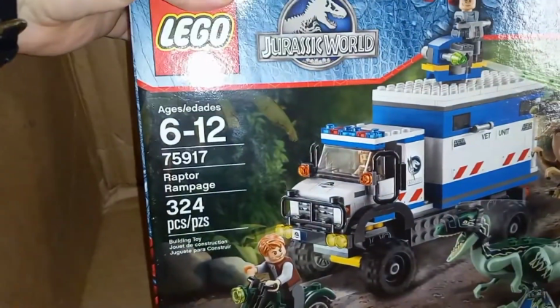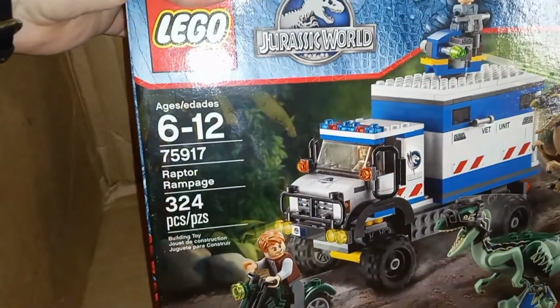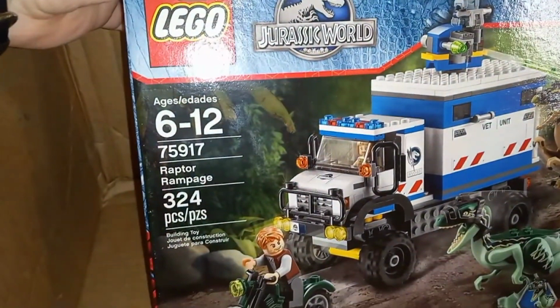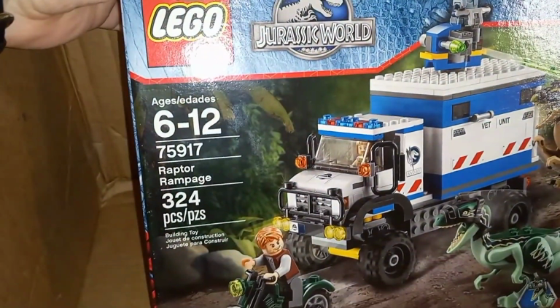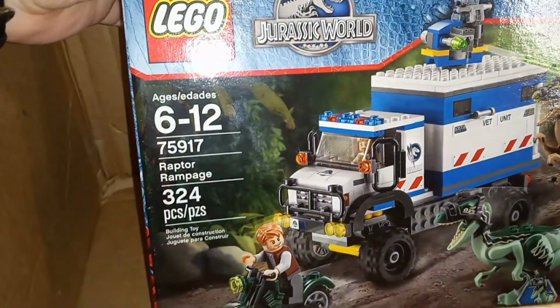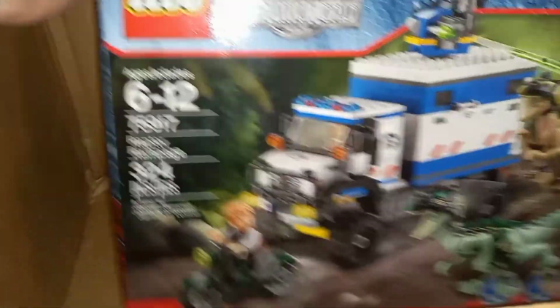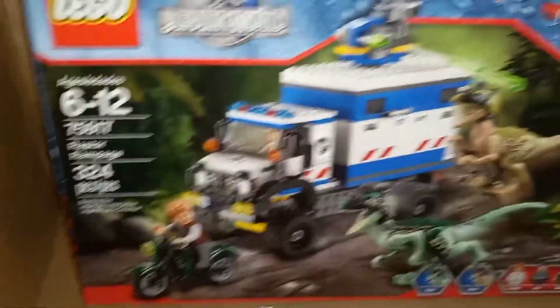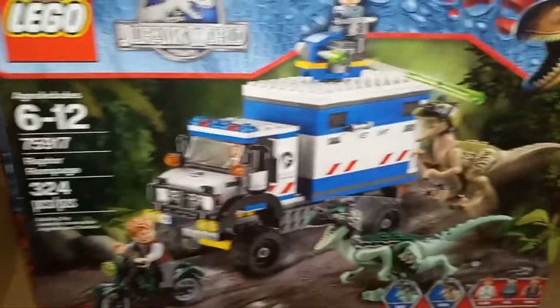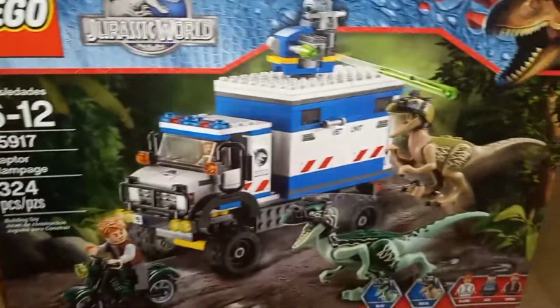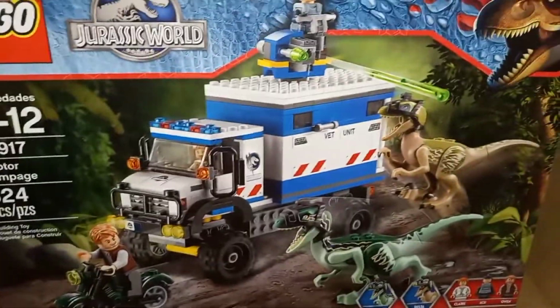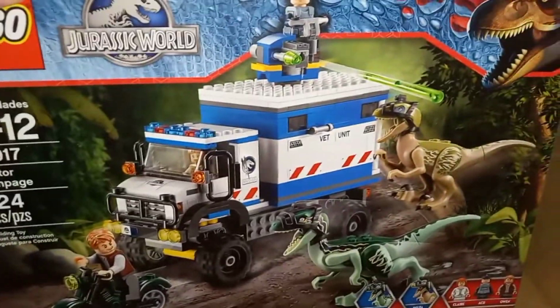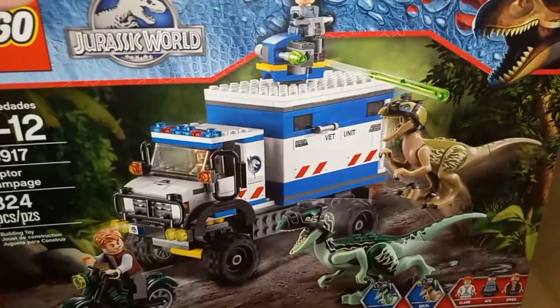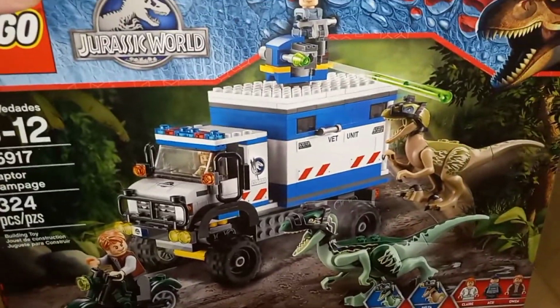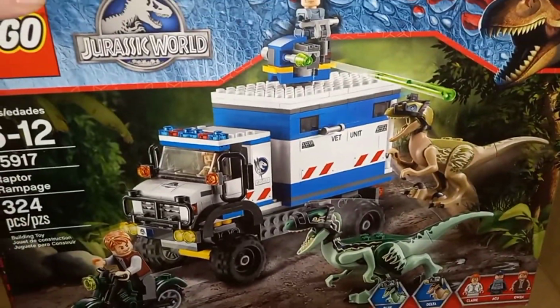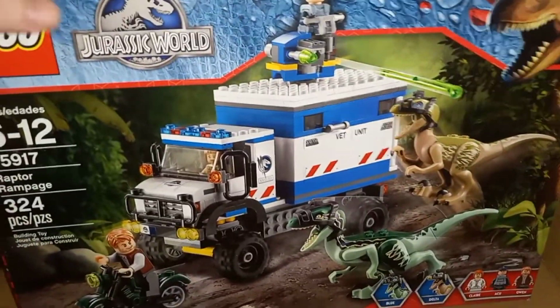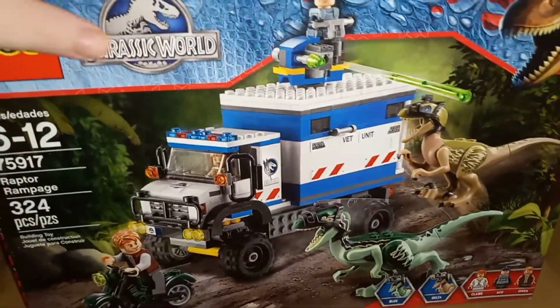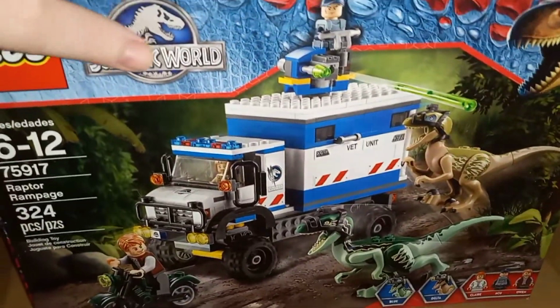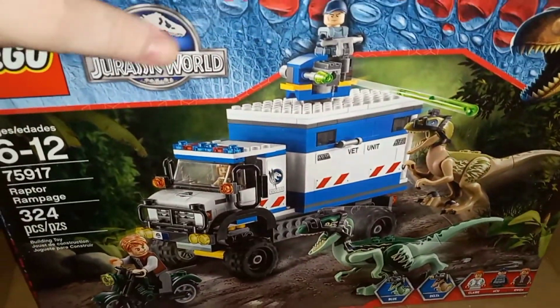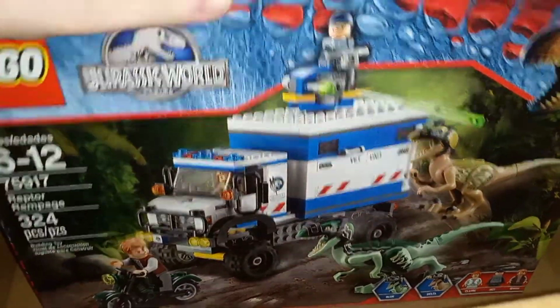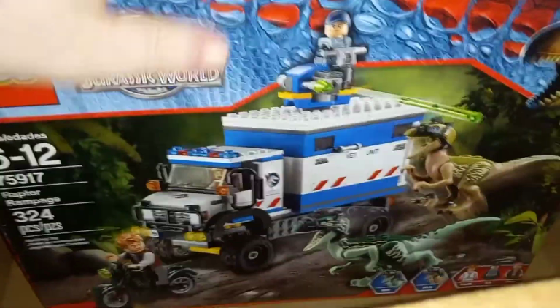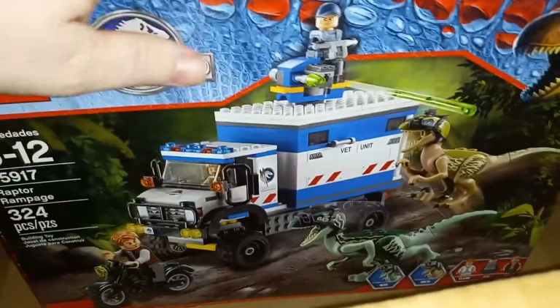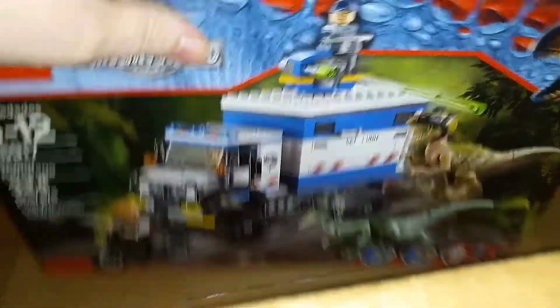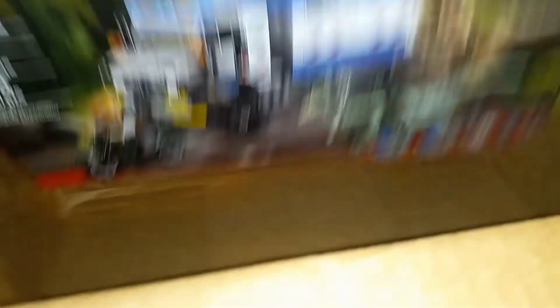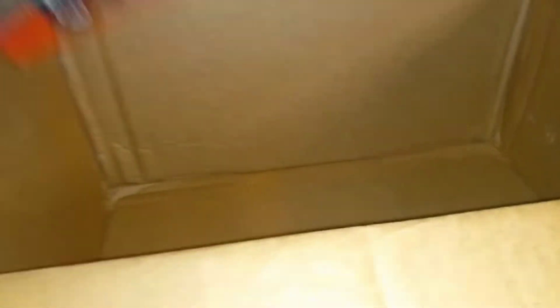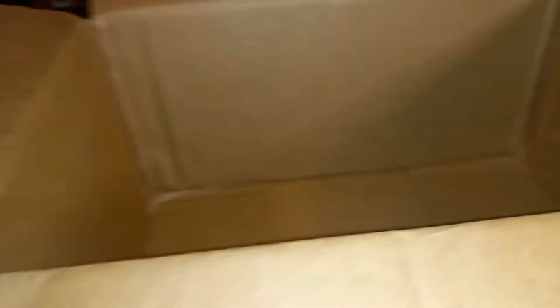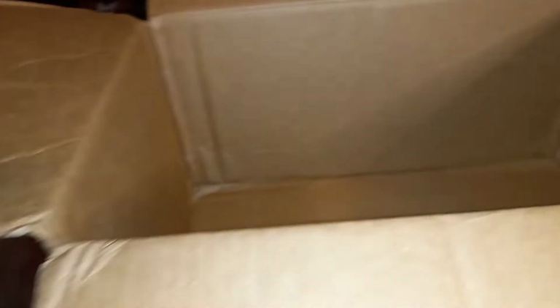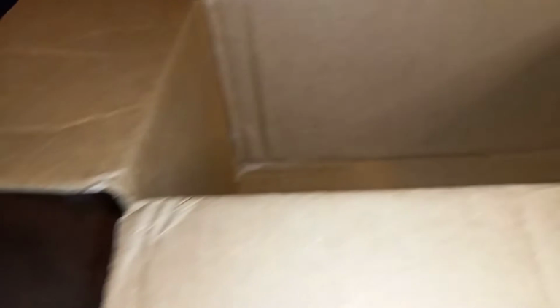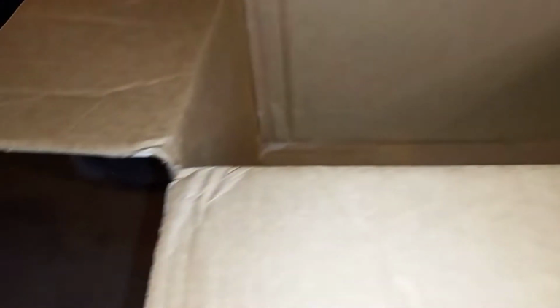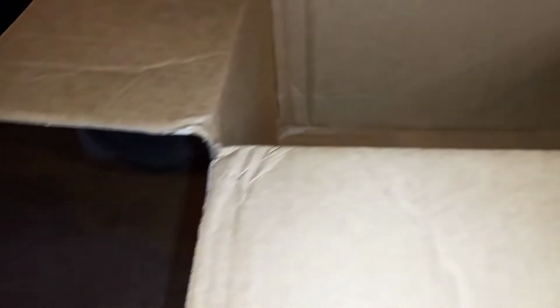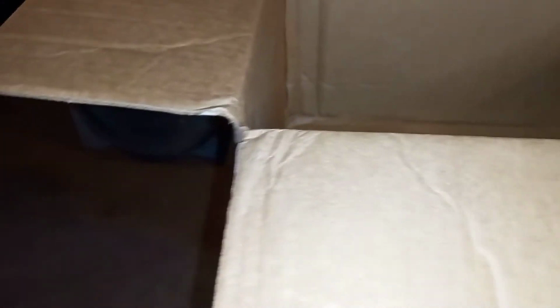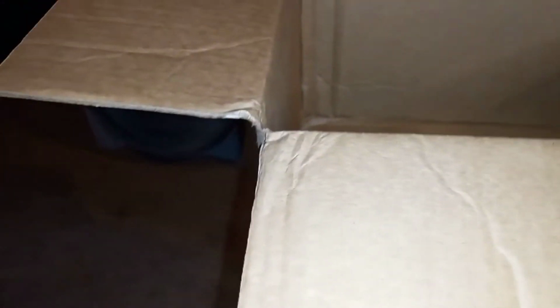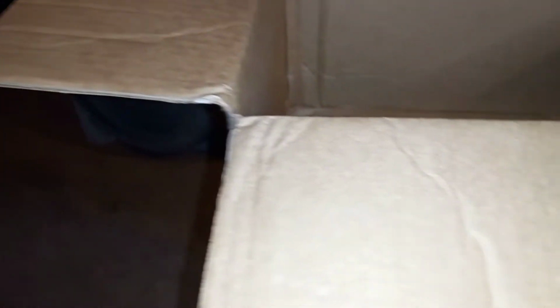And then we have the Raptor Rampage — Jurassic World set, woohoo! Some retired sets.